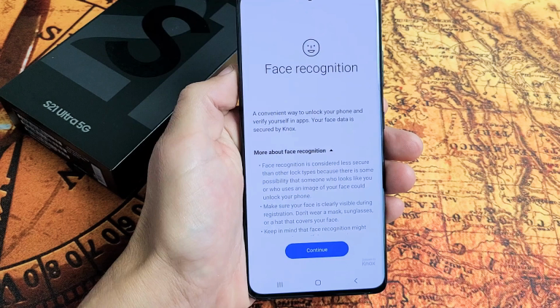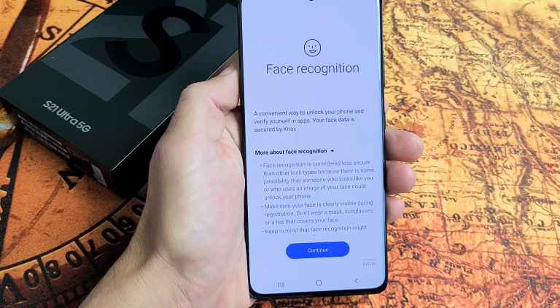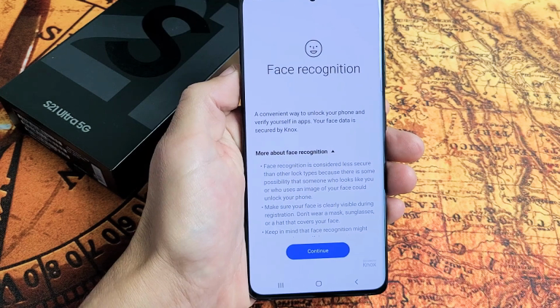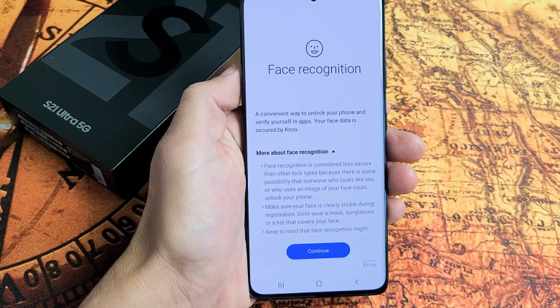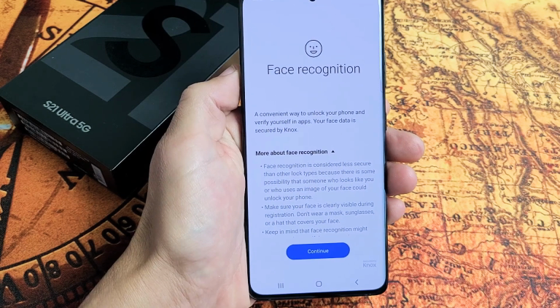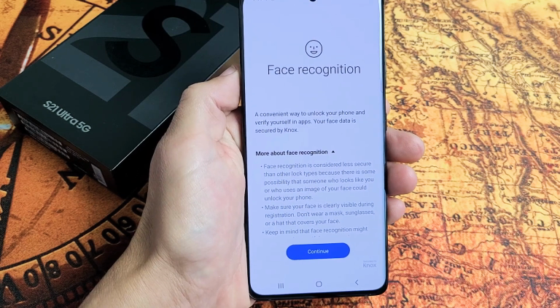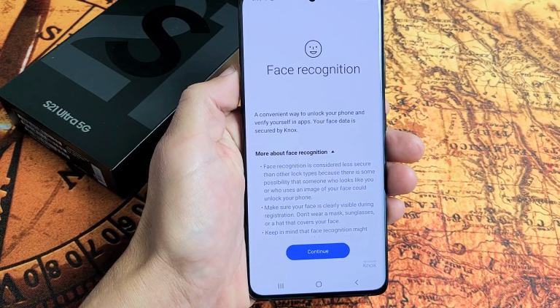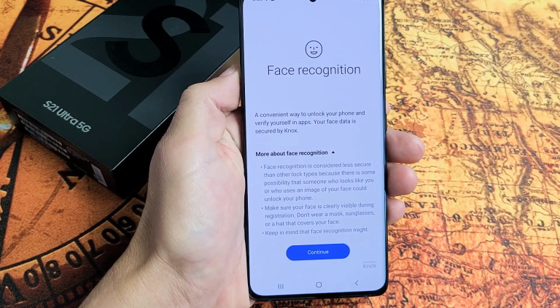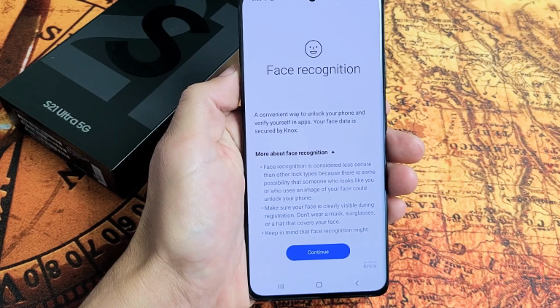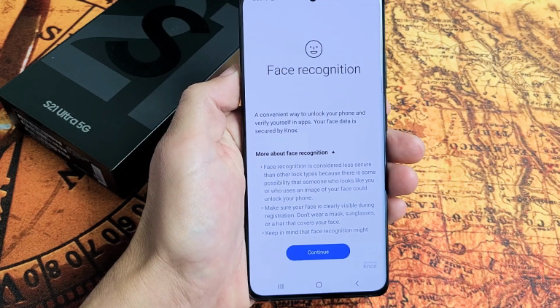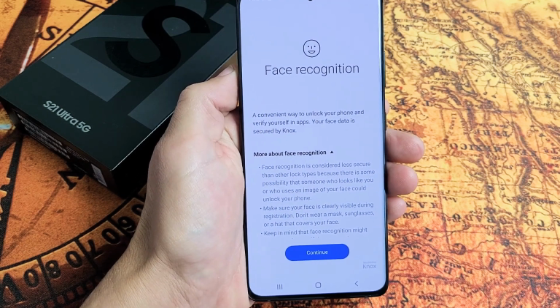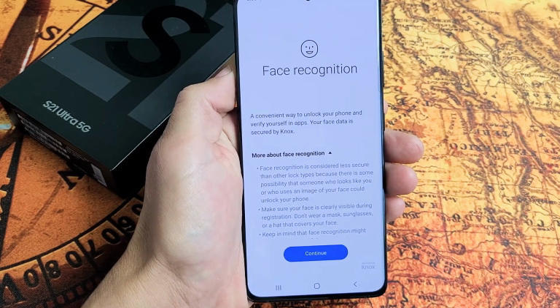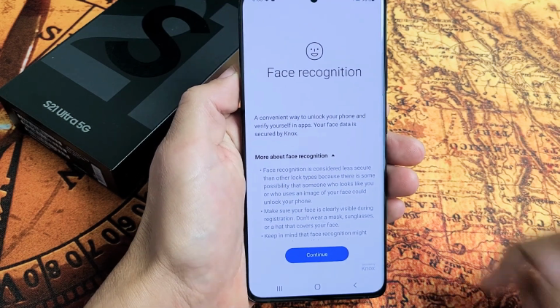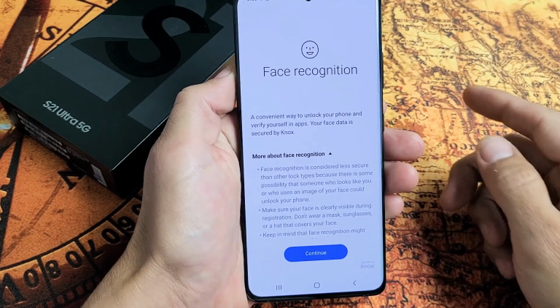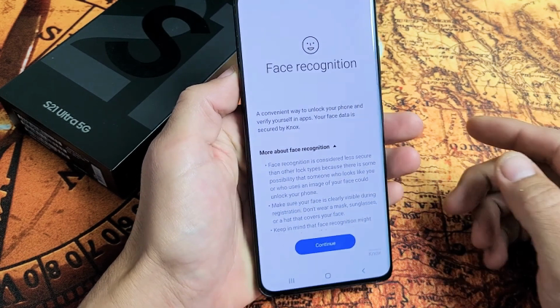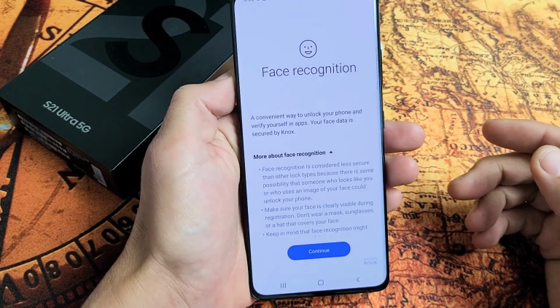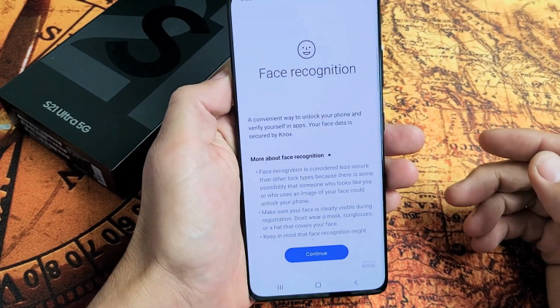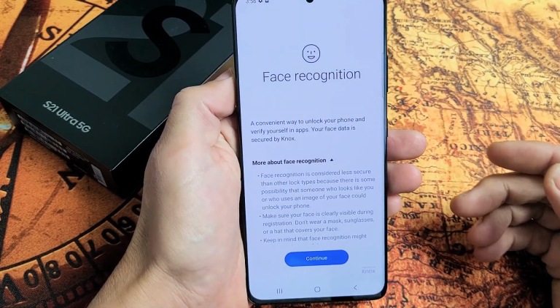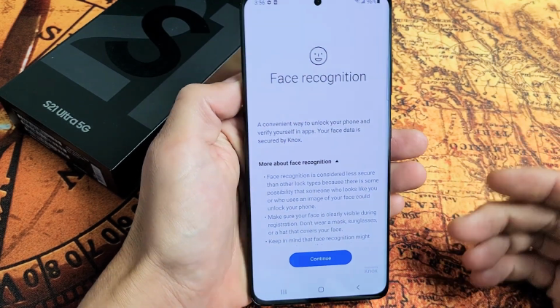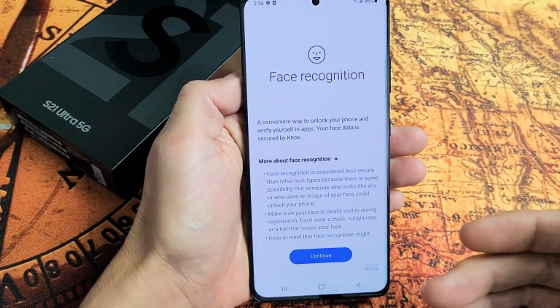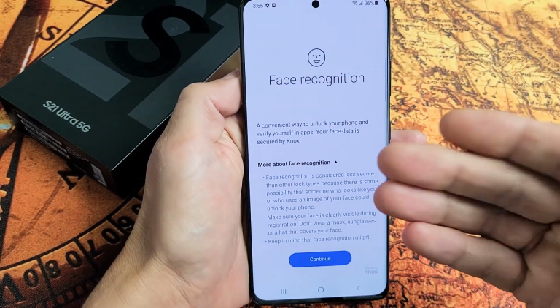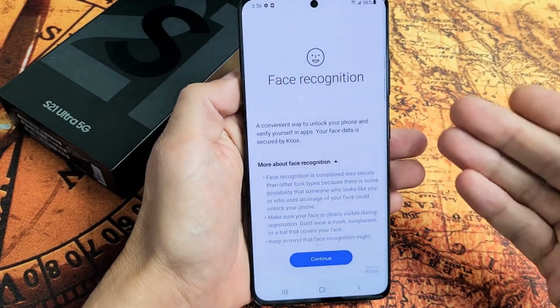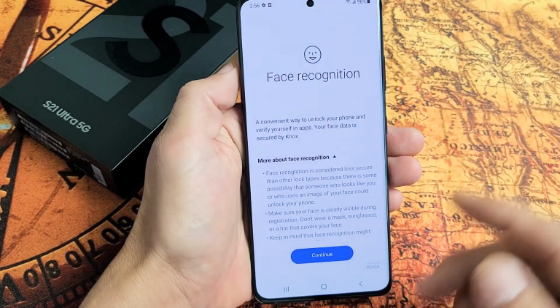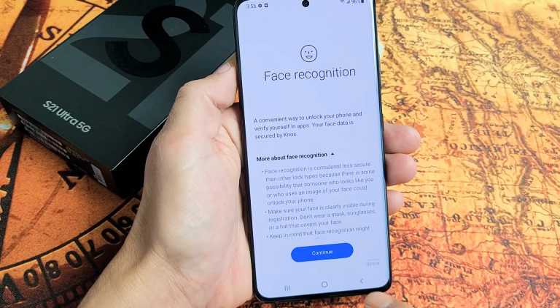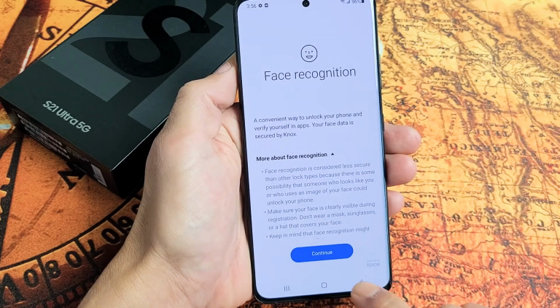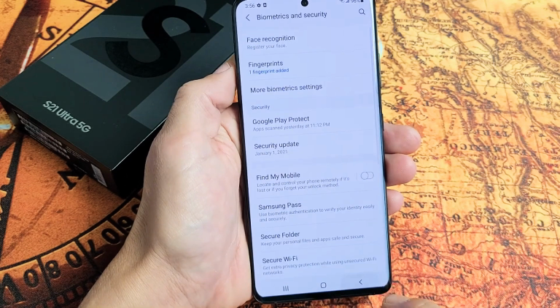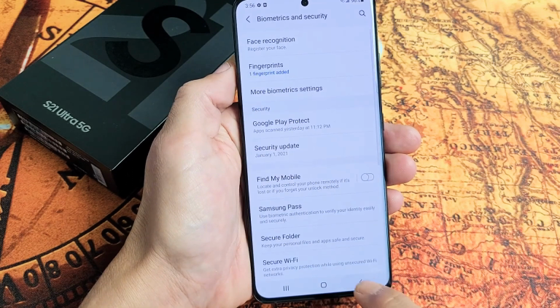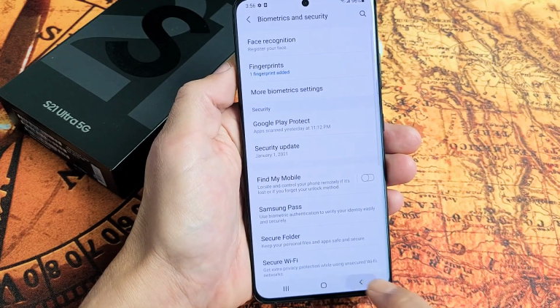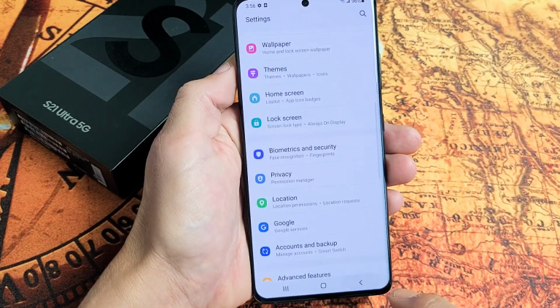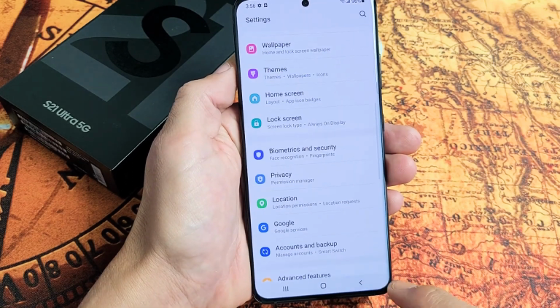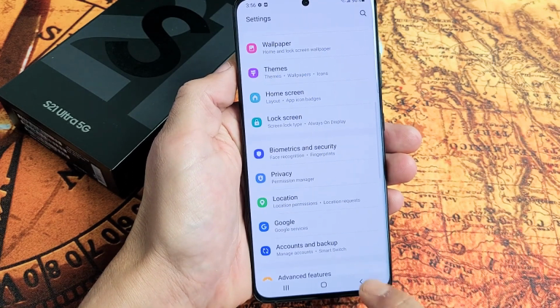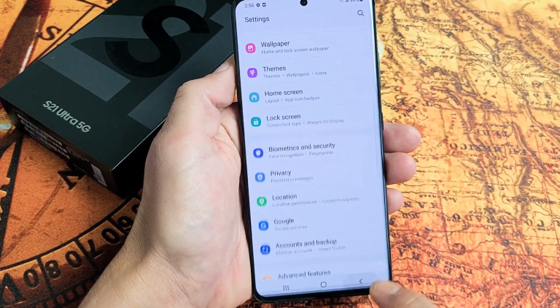I have a Samsung Galaxy S21 Ultra here. I'm going to show you how to set up a Face ID password. Very simple.